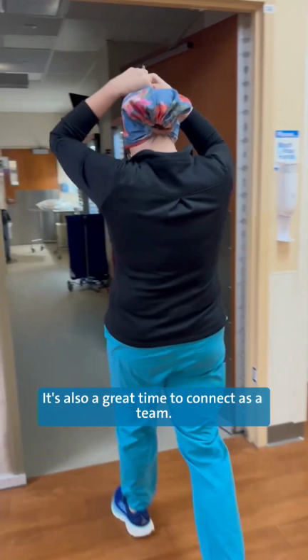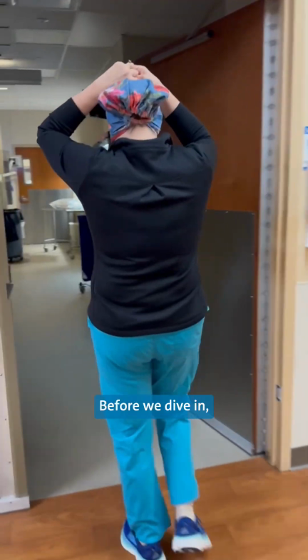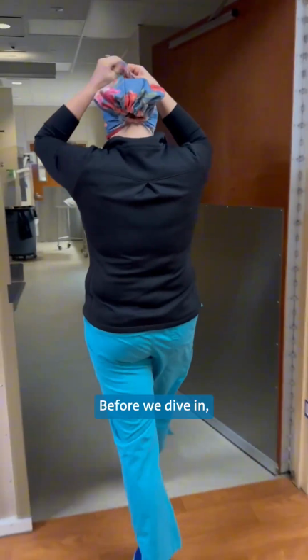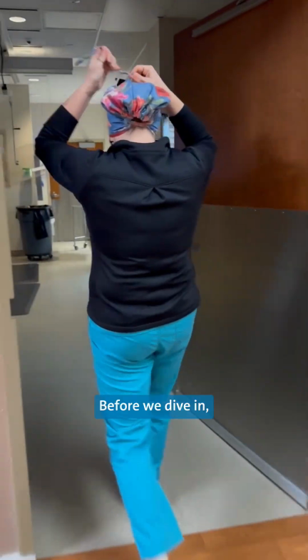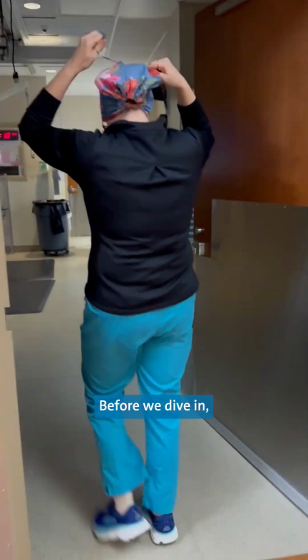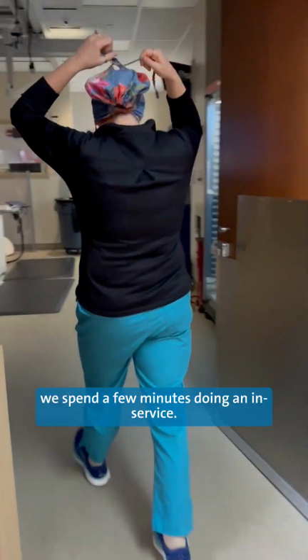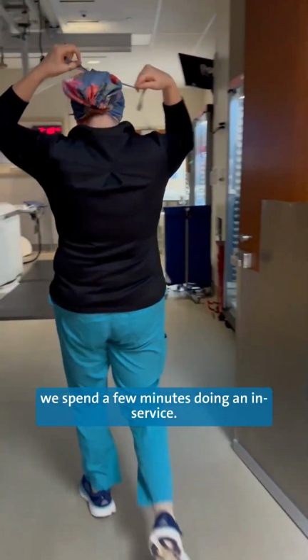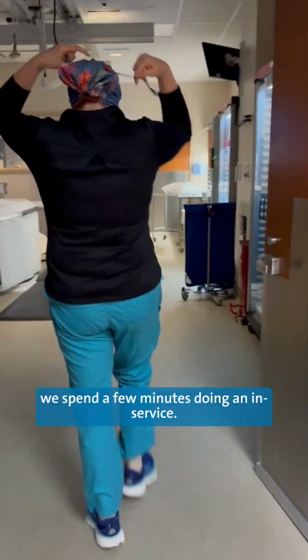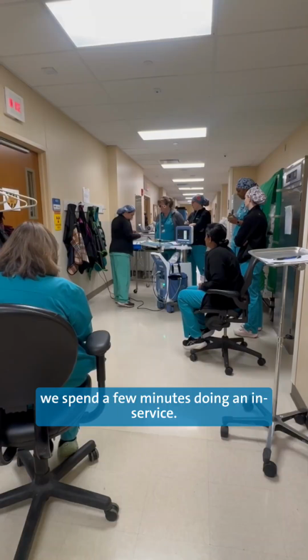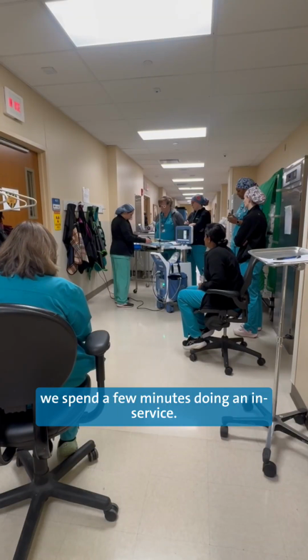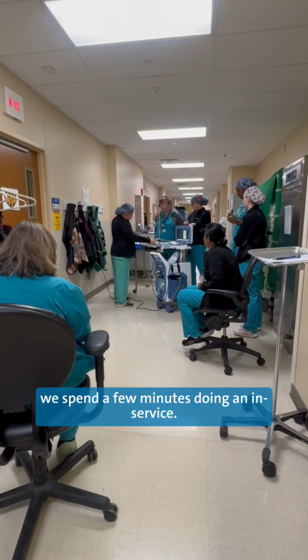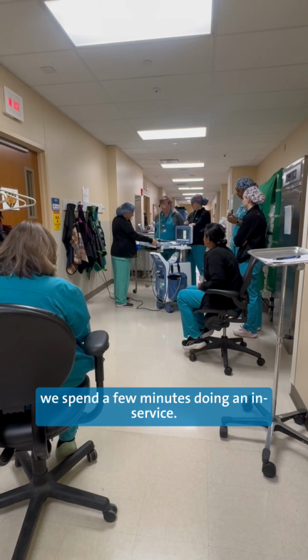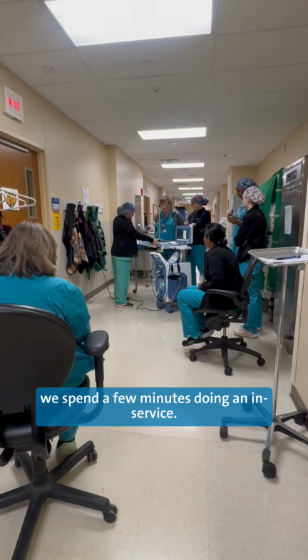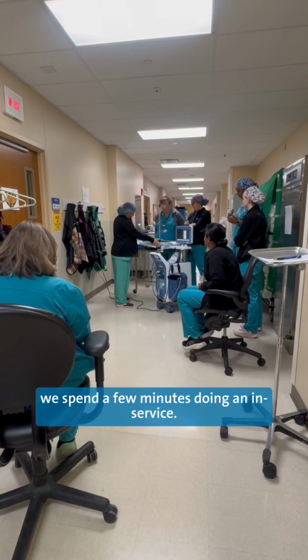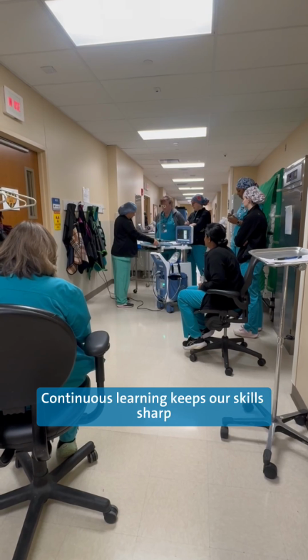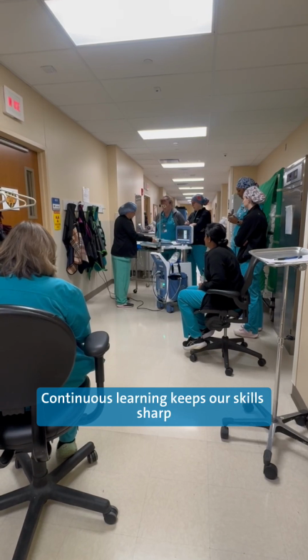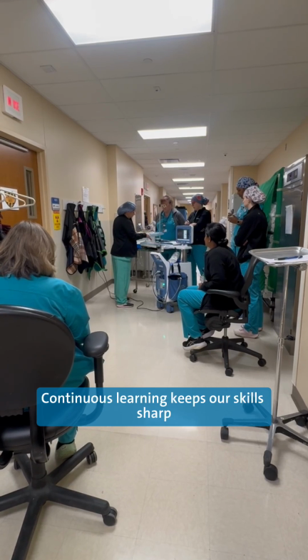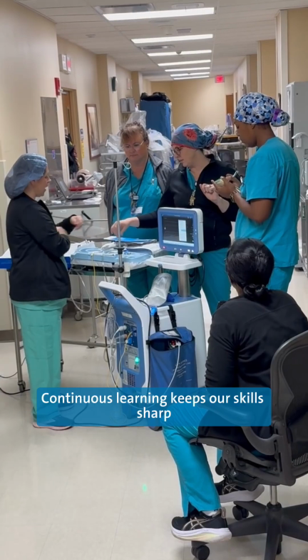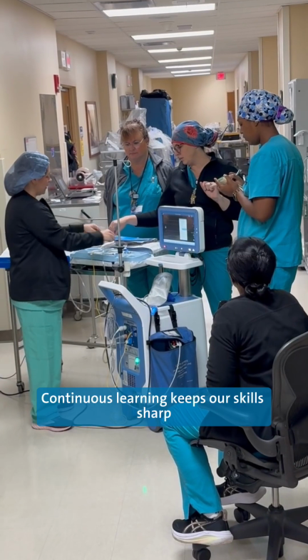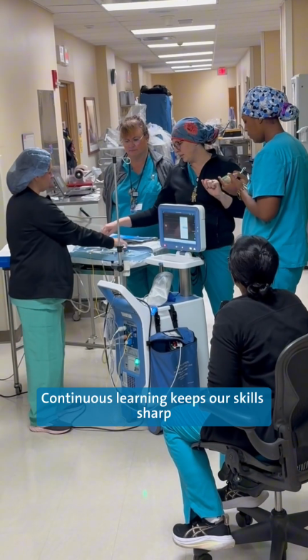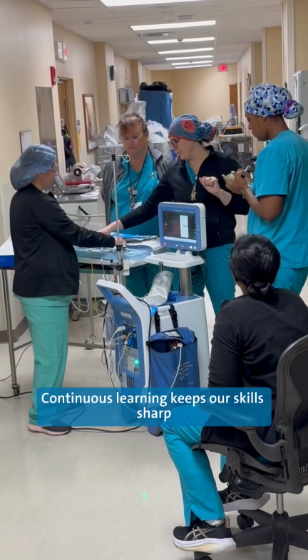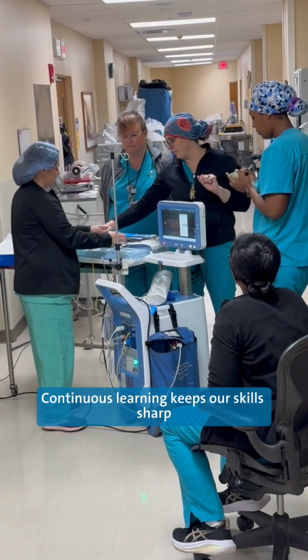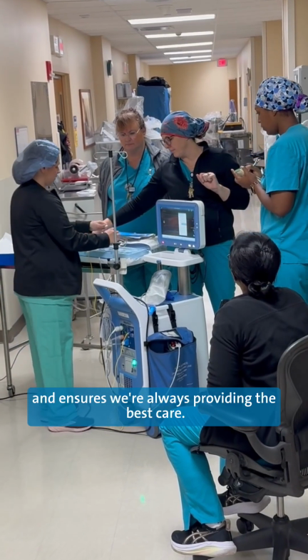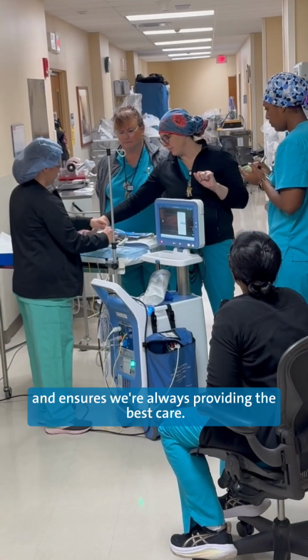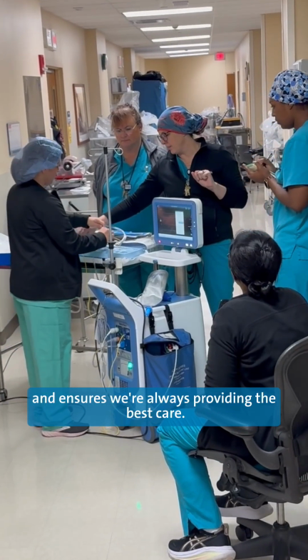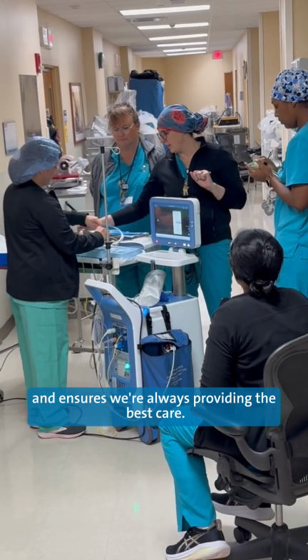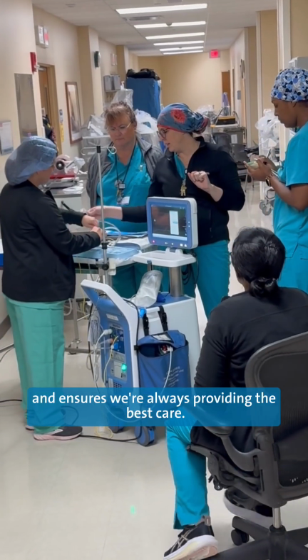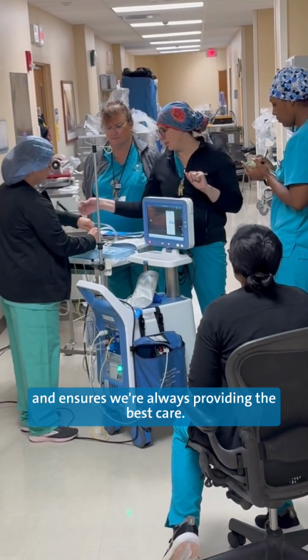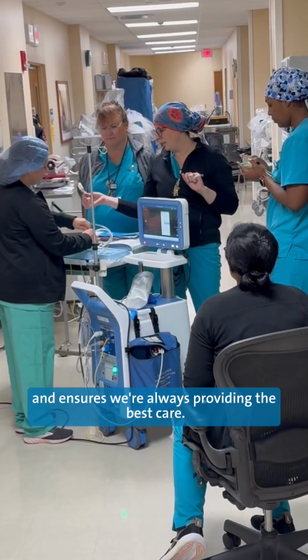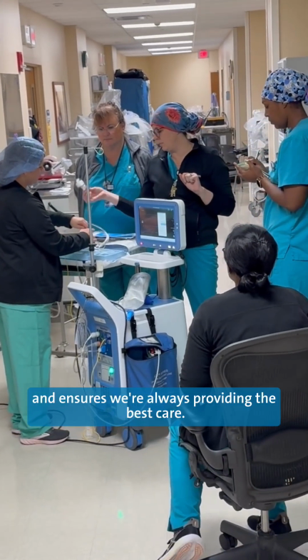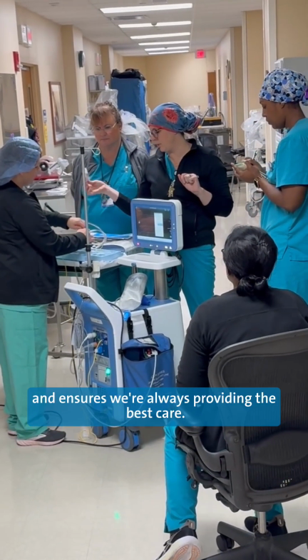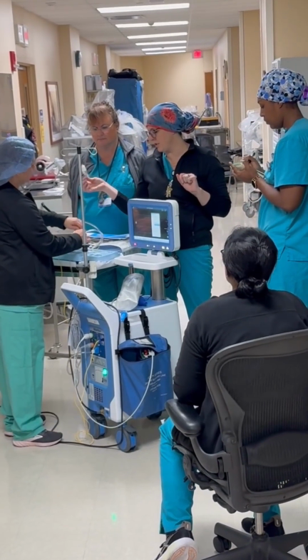Before we dive in, we spend a few minutes doing an in-service. Continuous learning keeps our skills sharp and ensures we're always providing the best care.